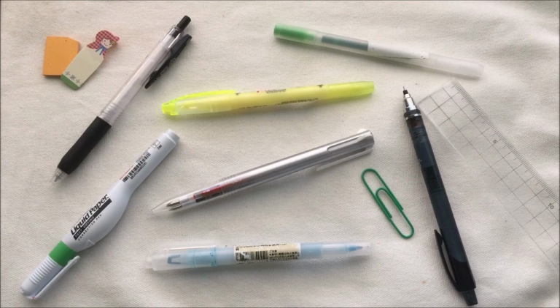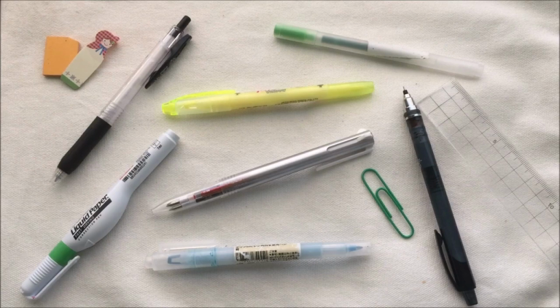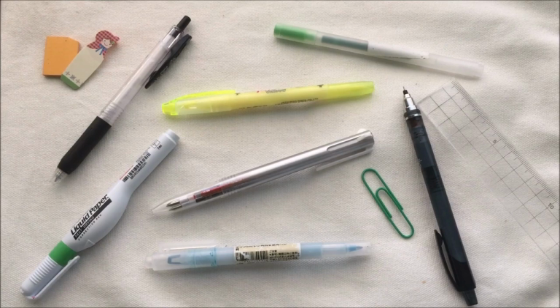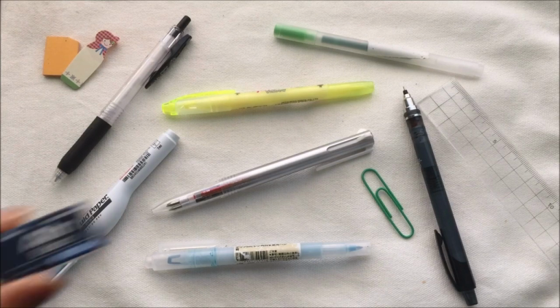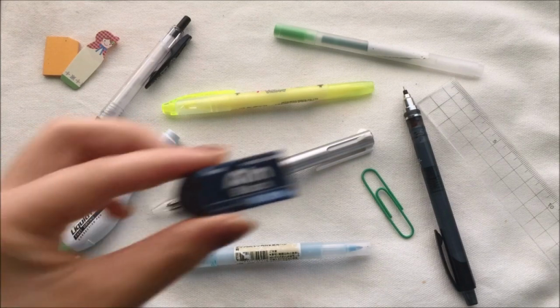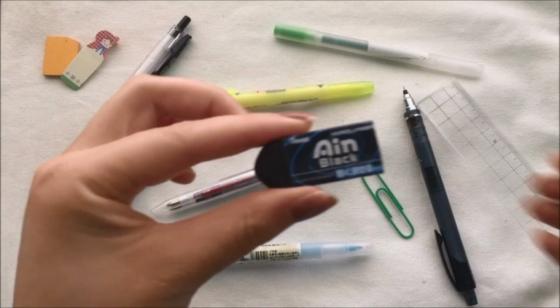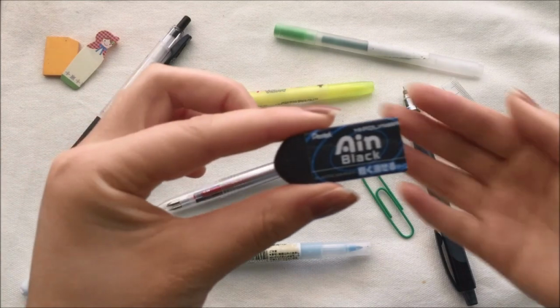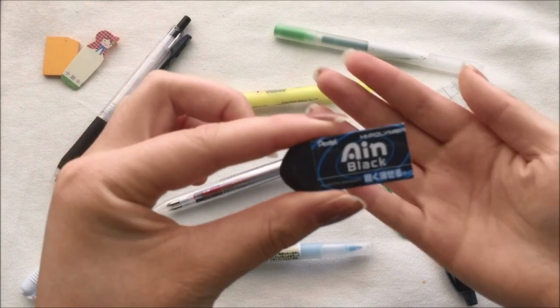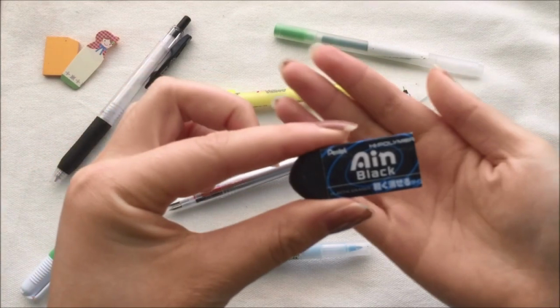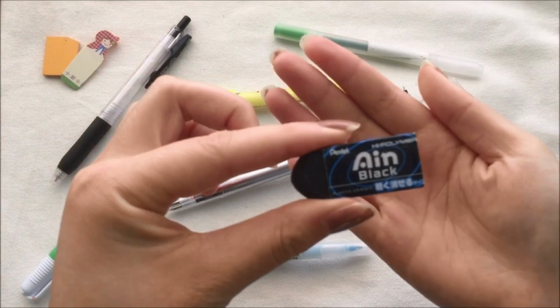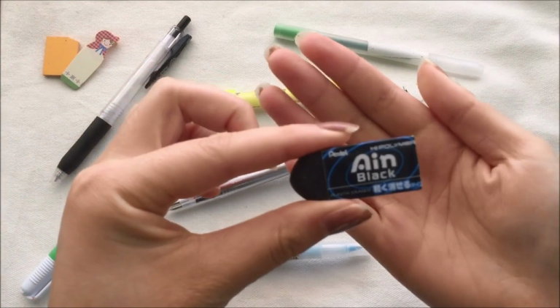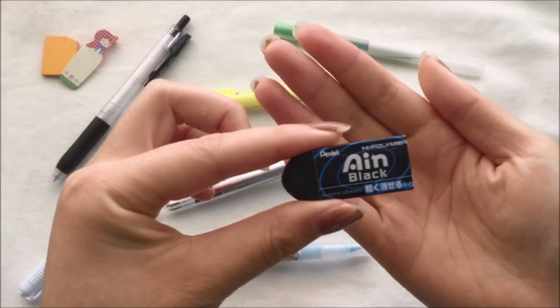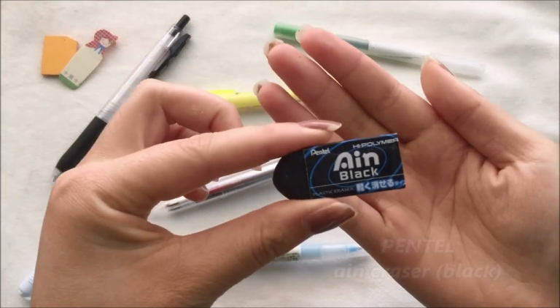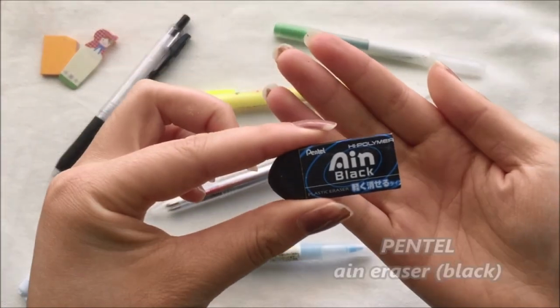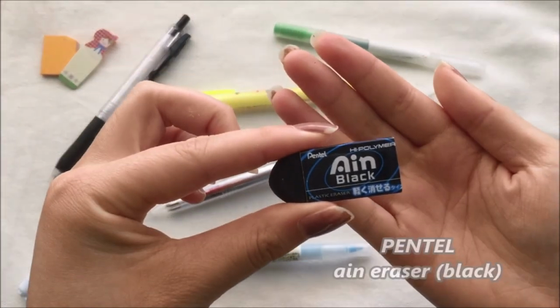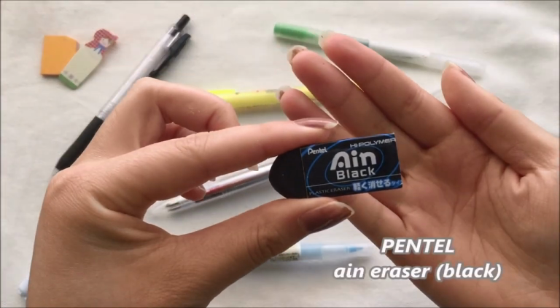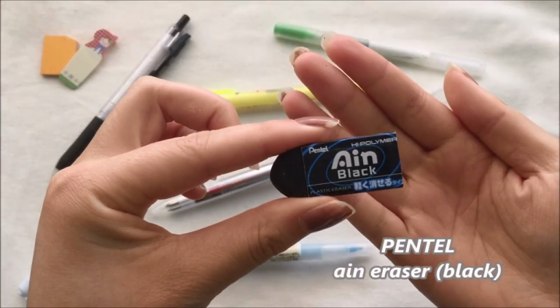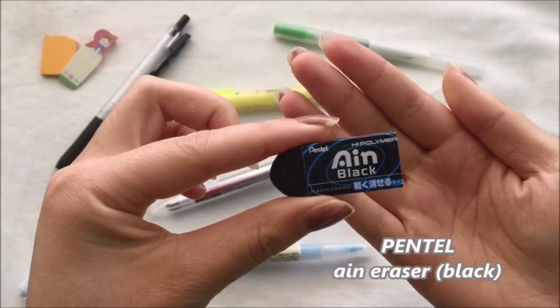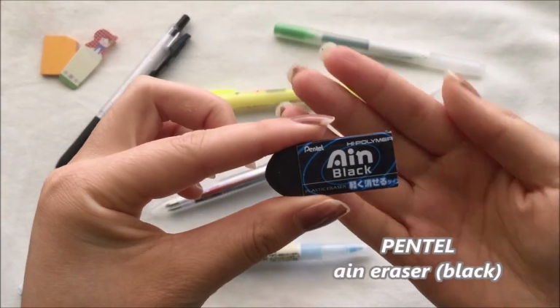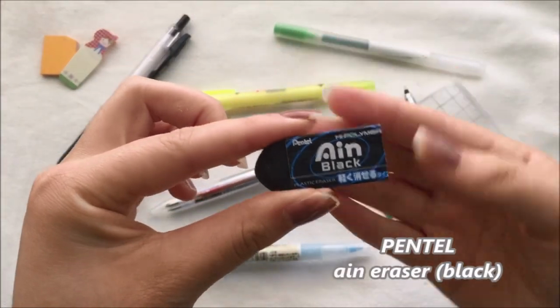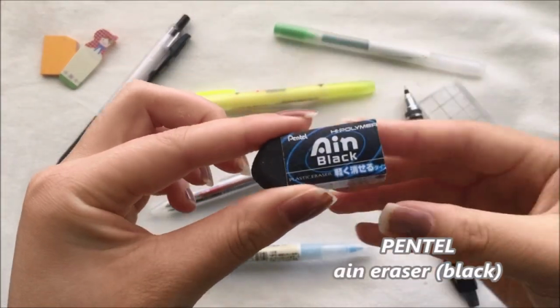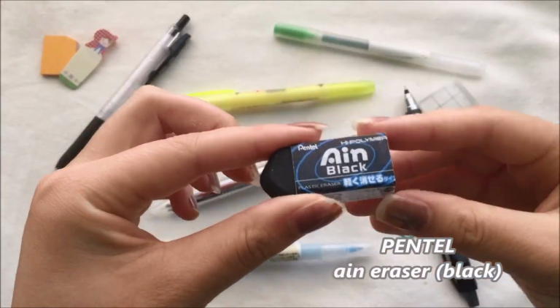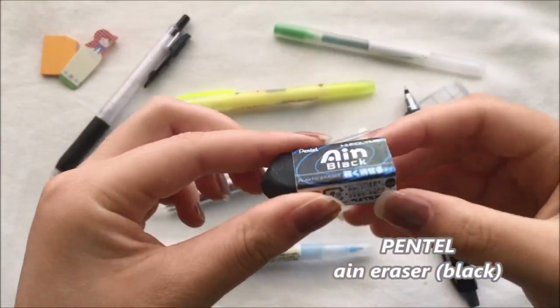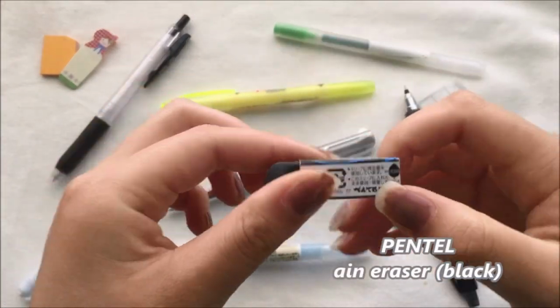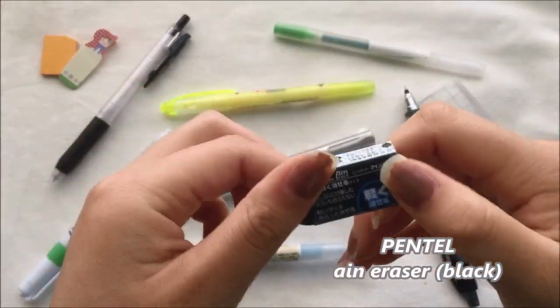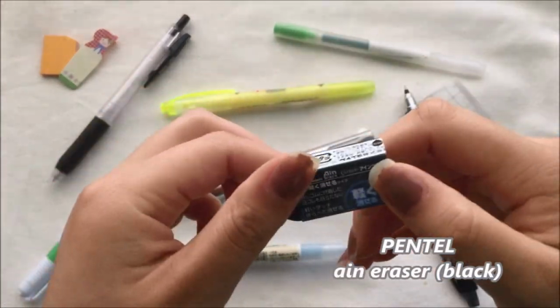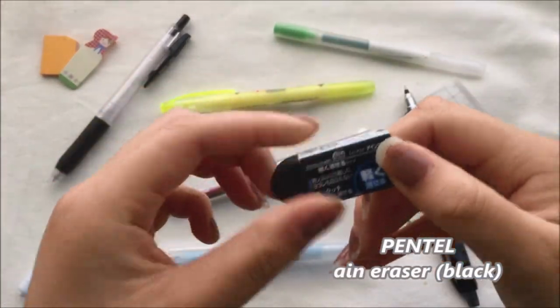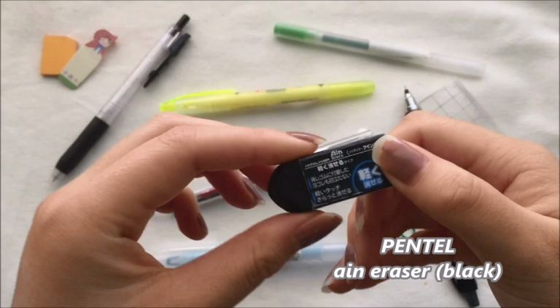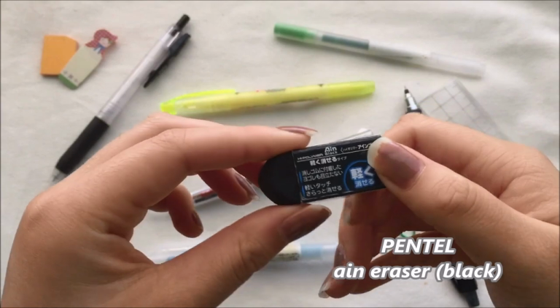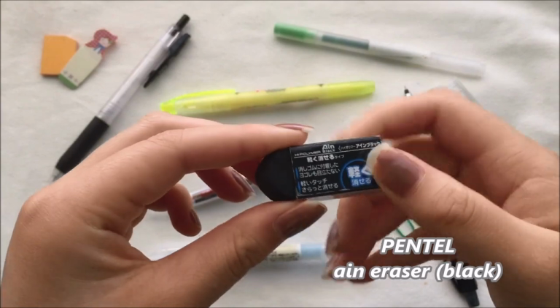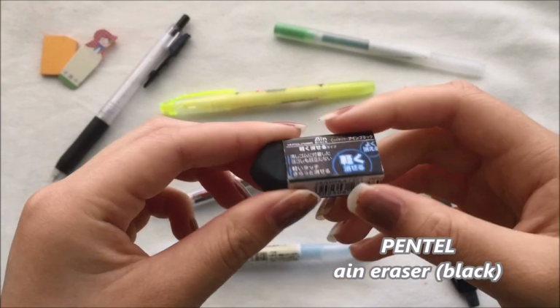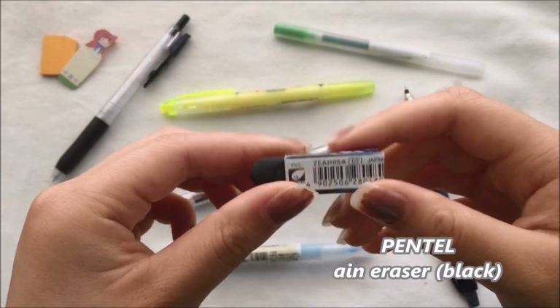The last thing I have in my pencil case is just an eraser. This is the Pentel Ain eraser in black.